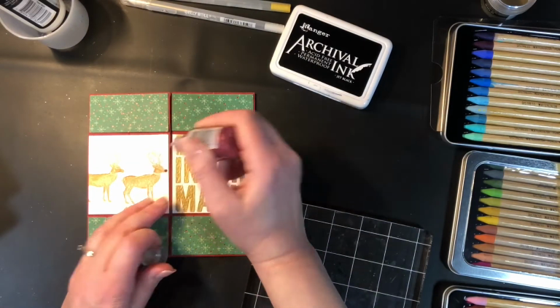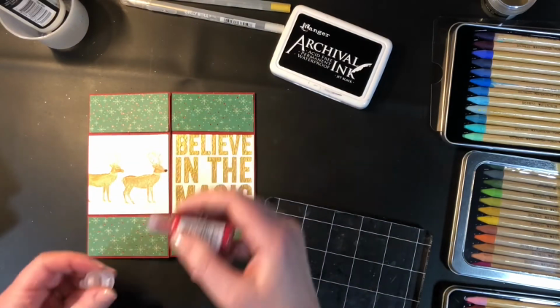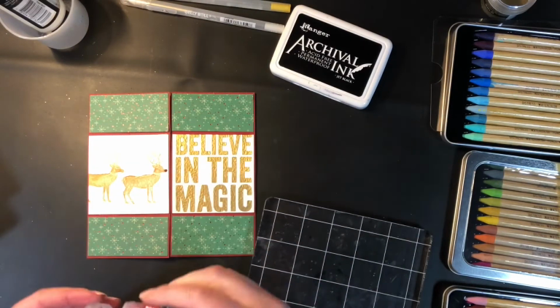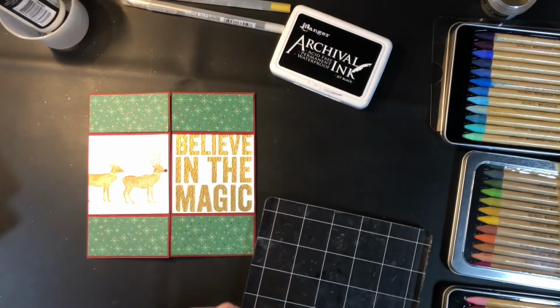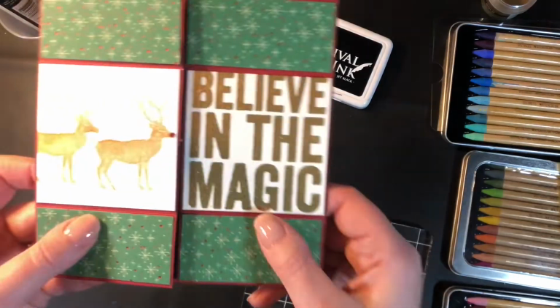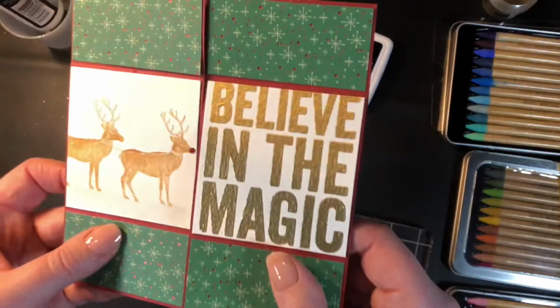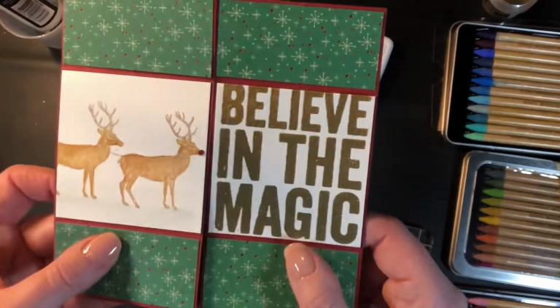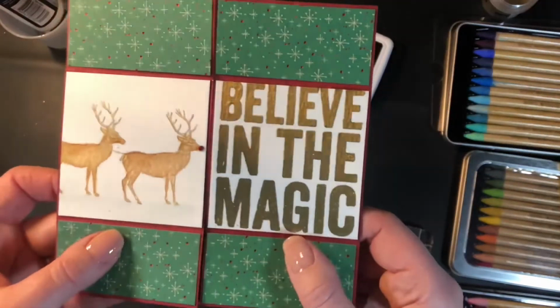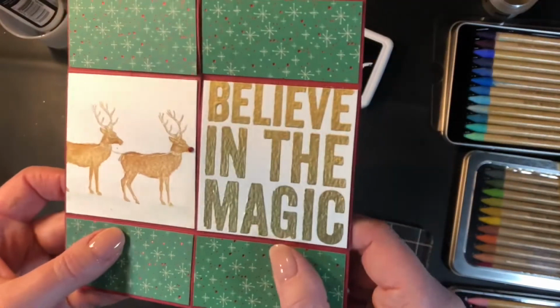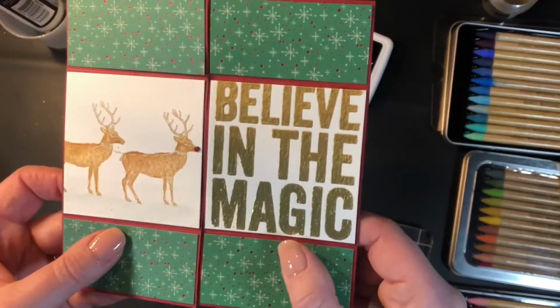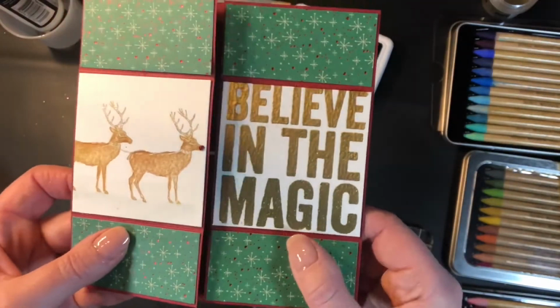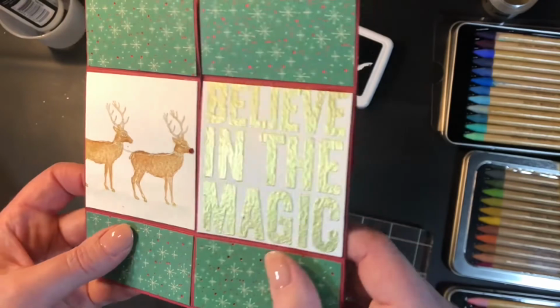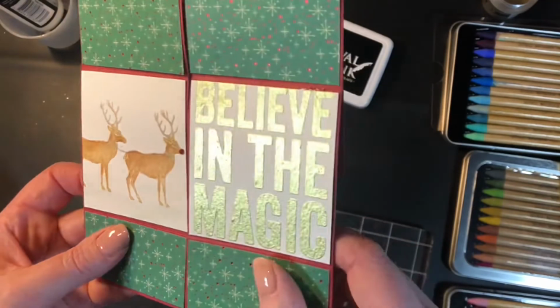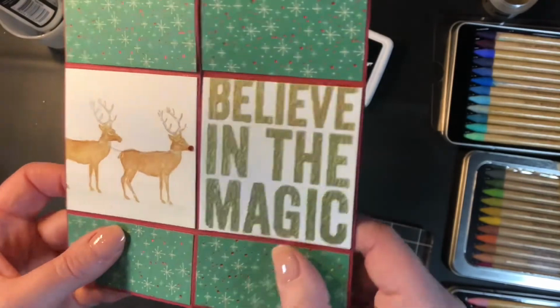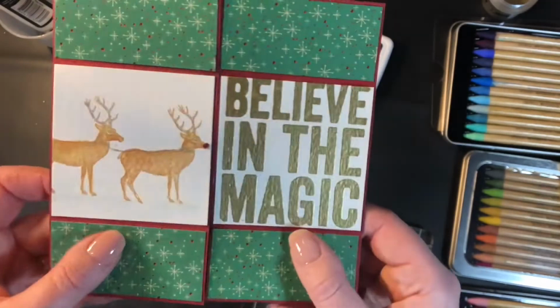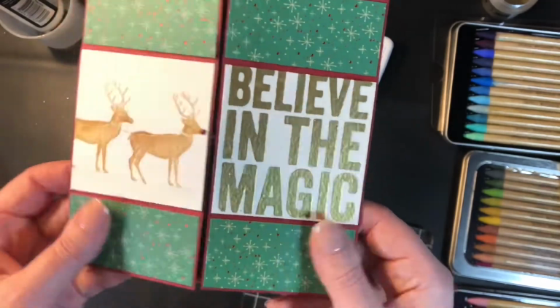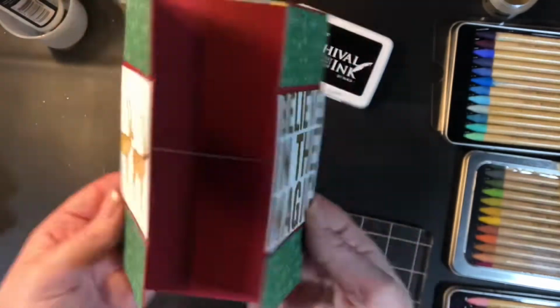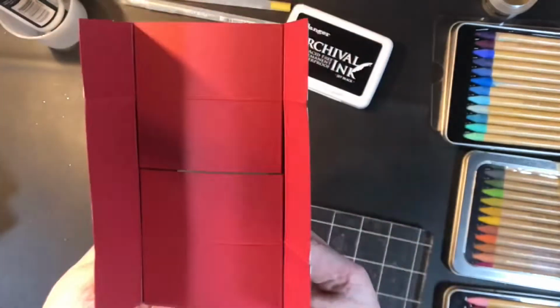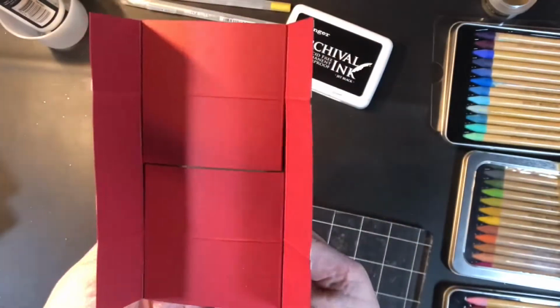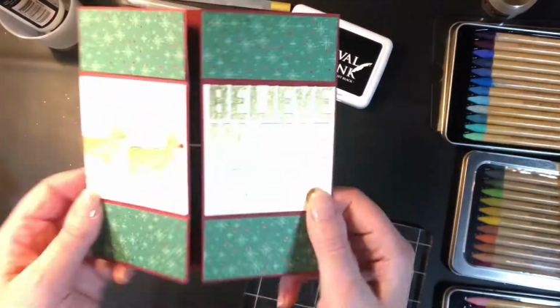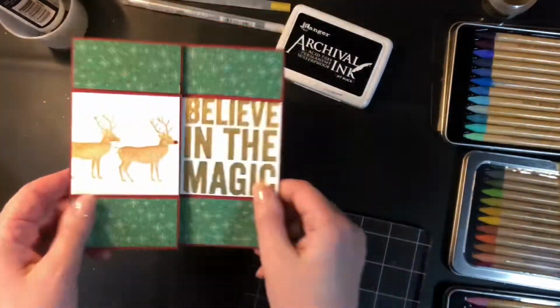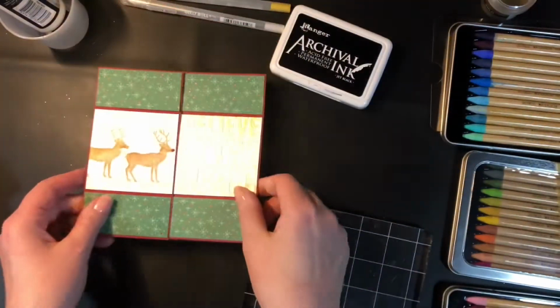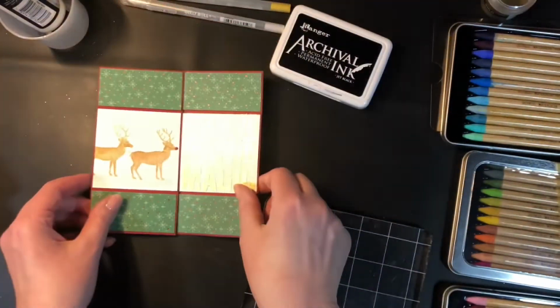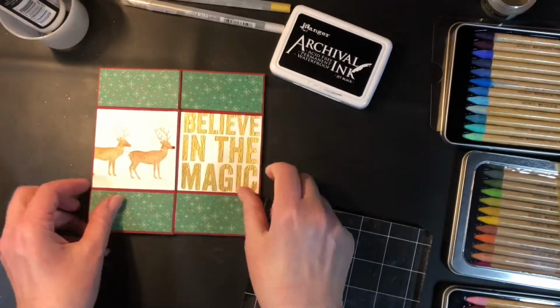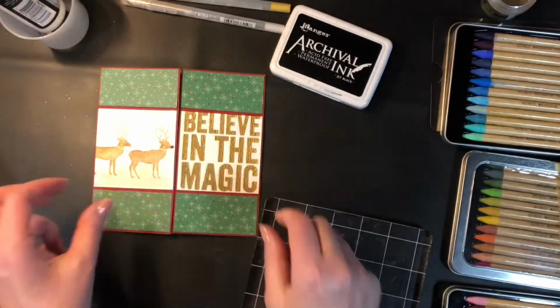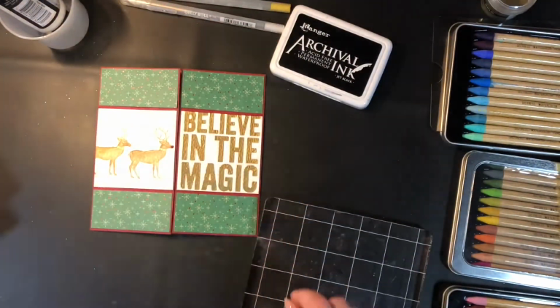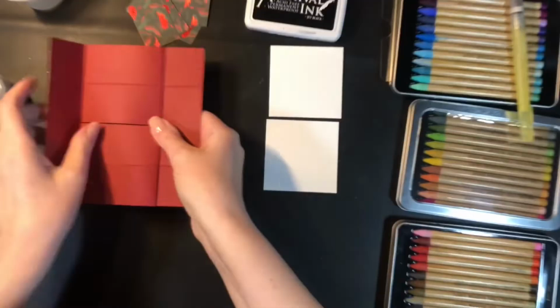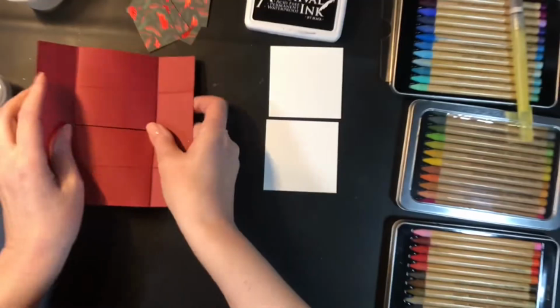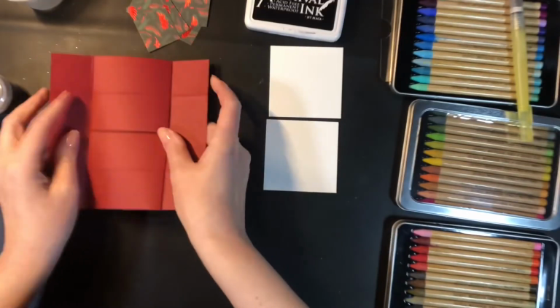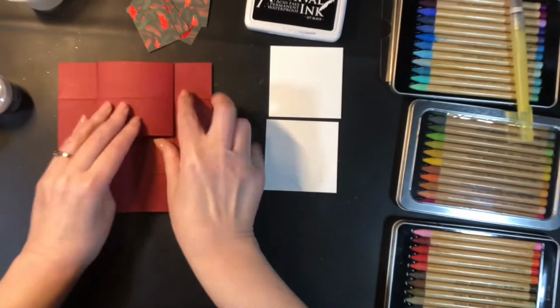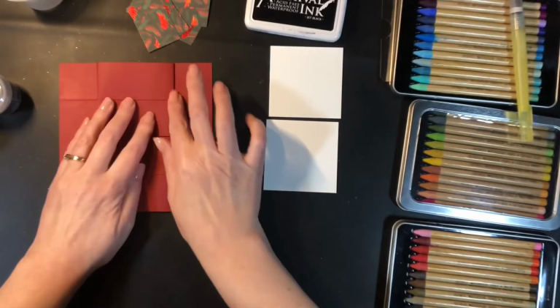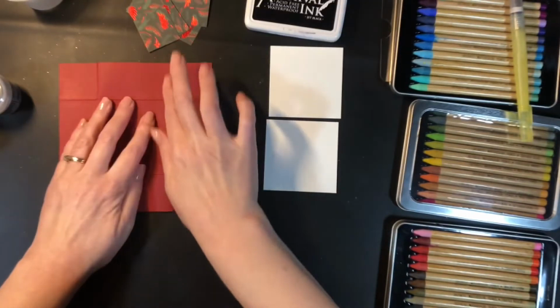I just added a little bit of red stickles to the front deer there and I'm going to let that completely dry before we go on to our next panel.